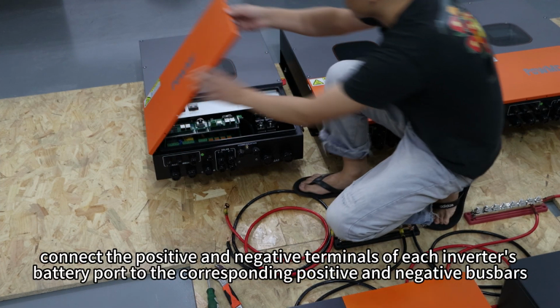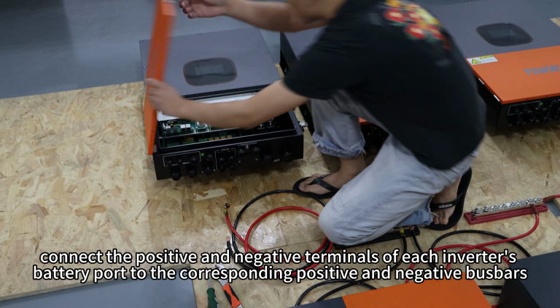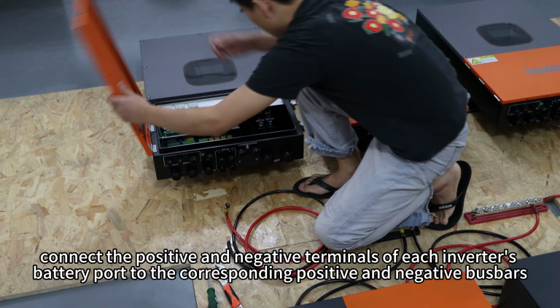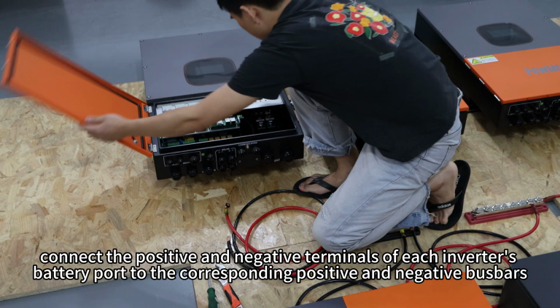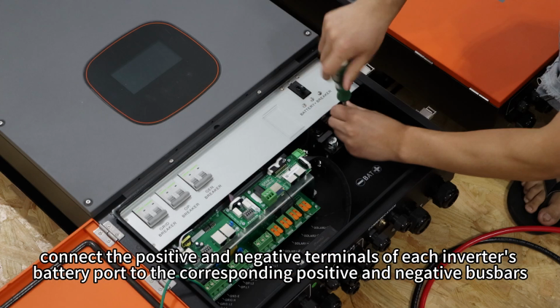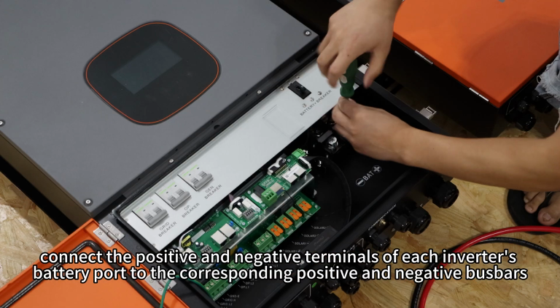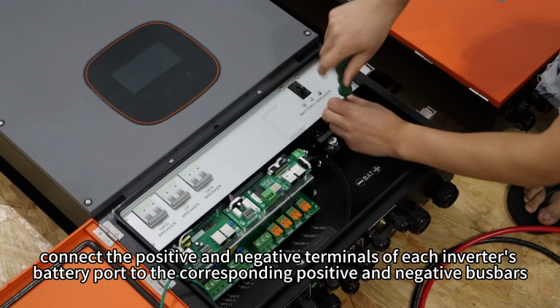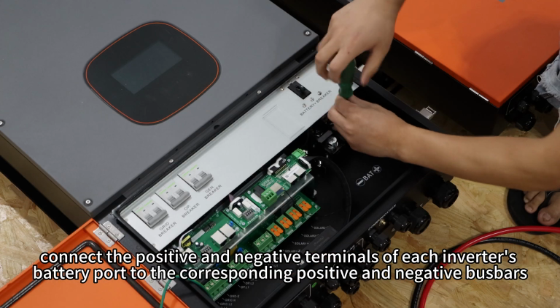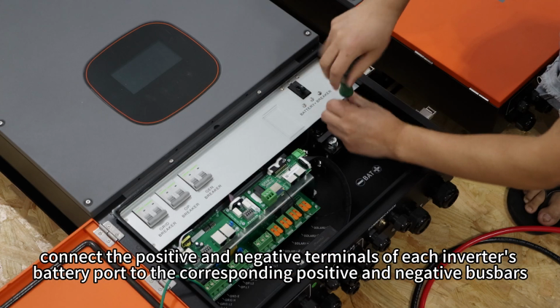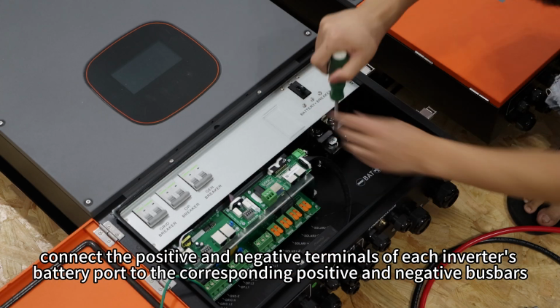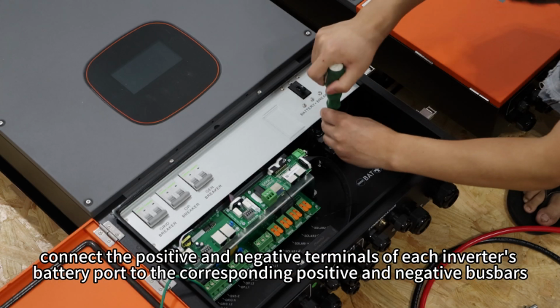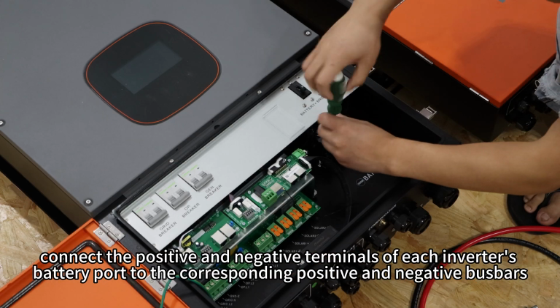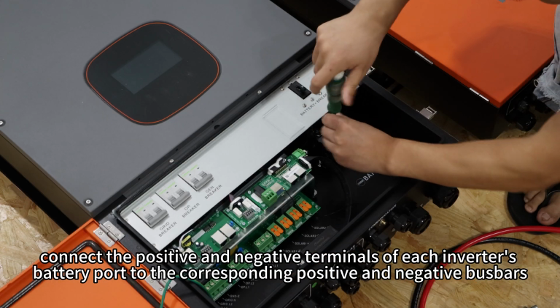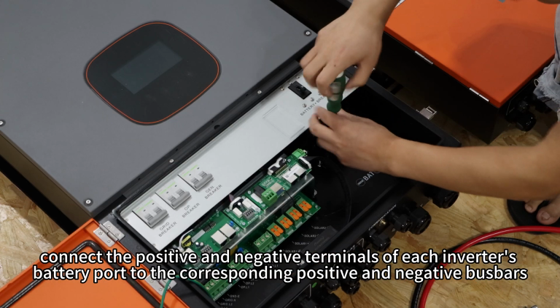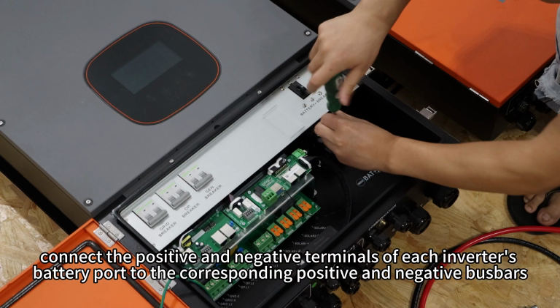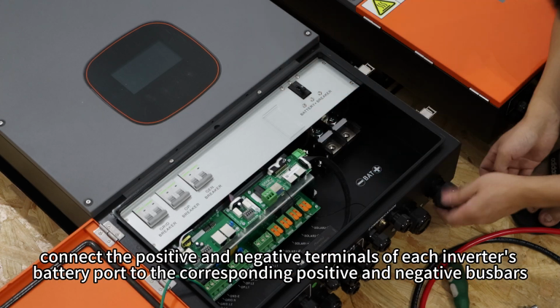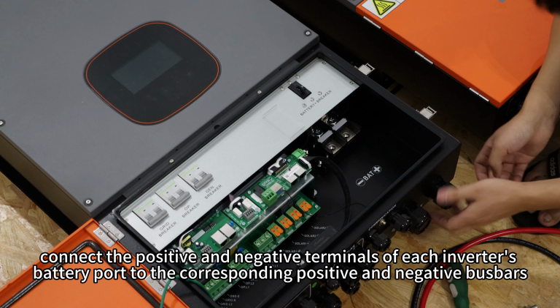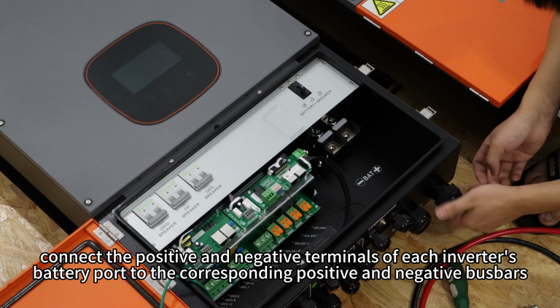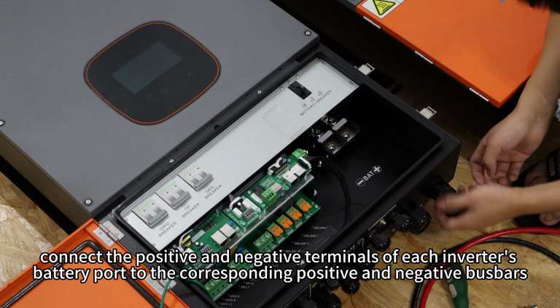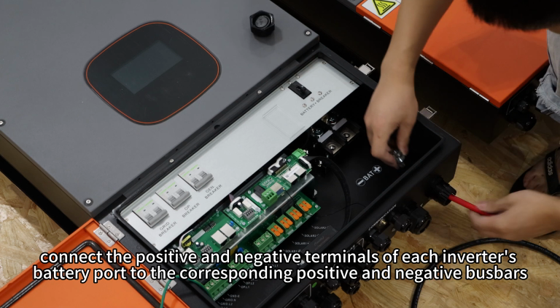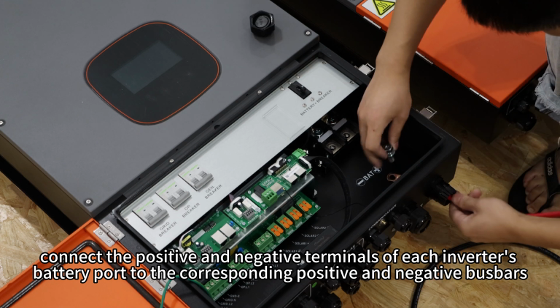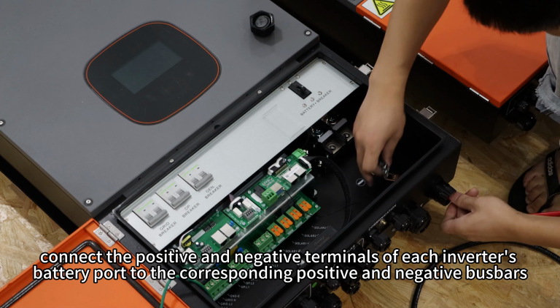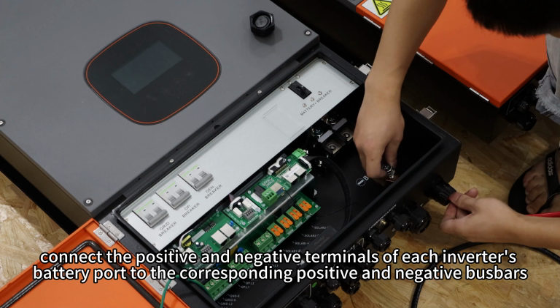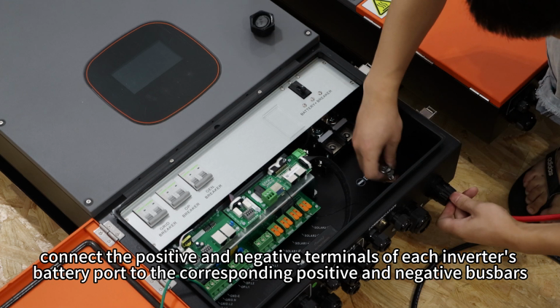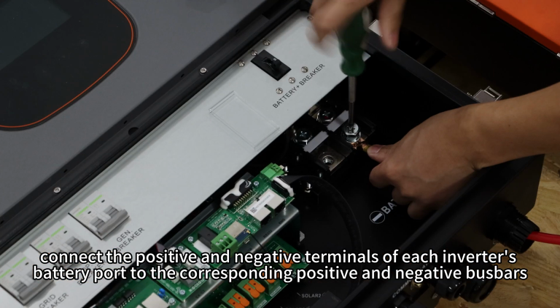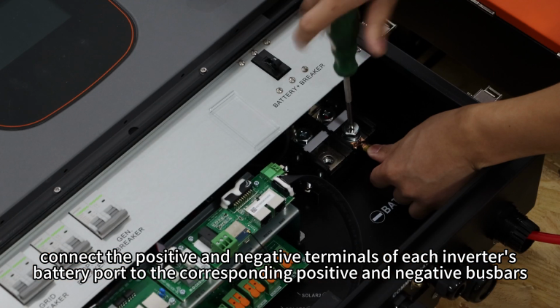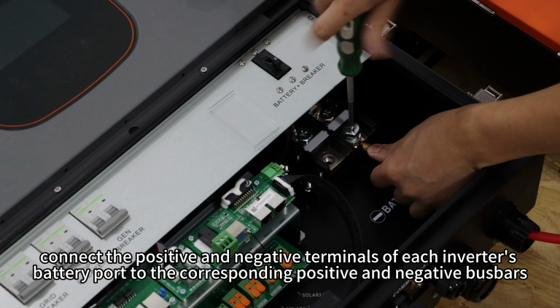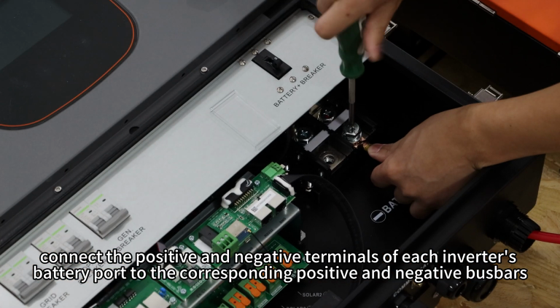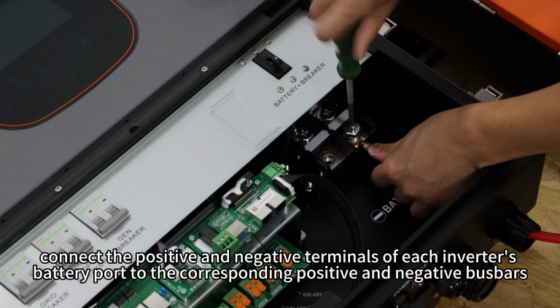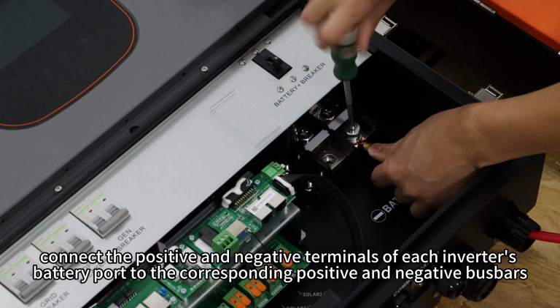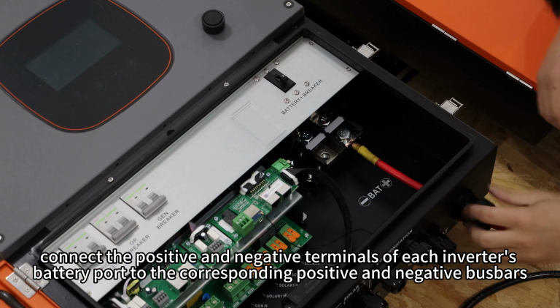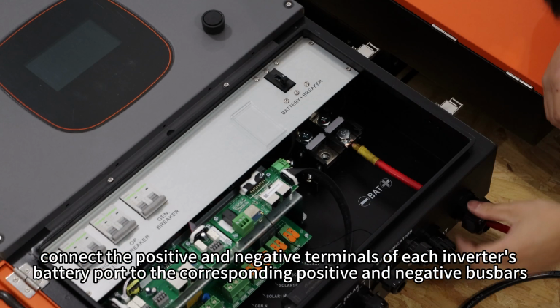Next, connect the positive and negative terminals of each inverter's battery port to the corresponding positive and negative bus bars.